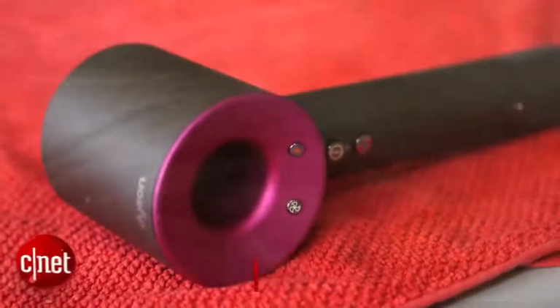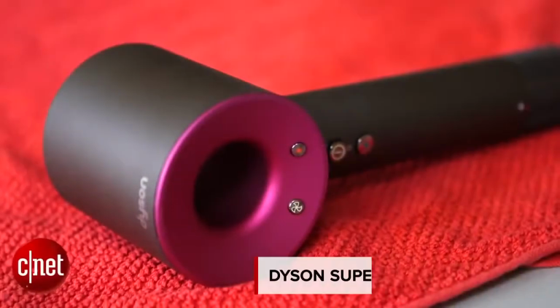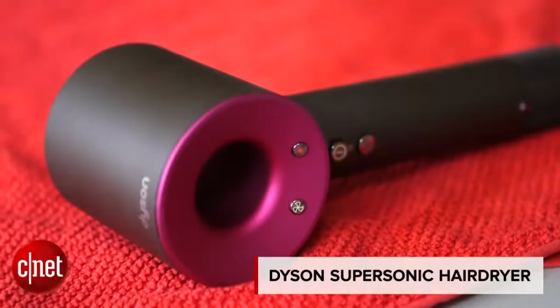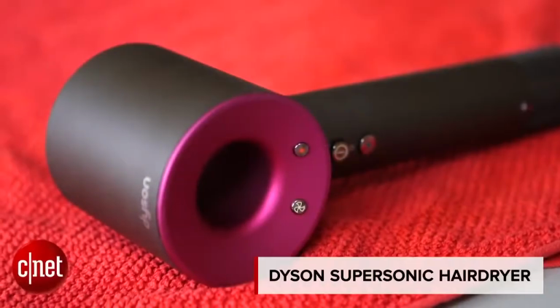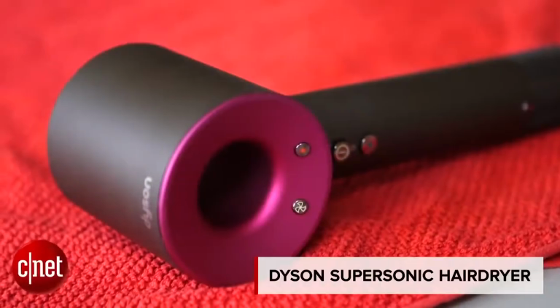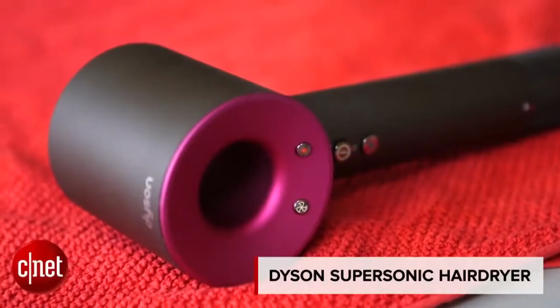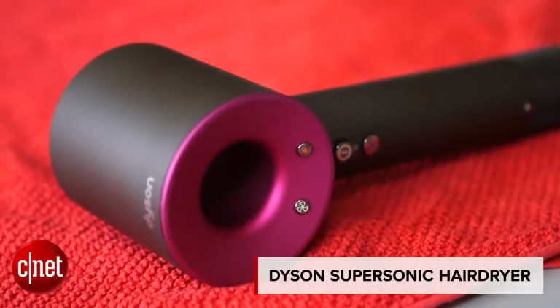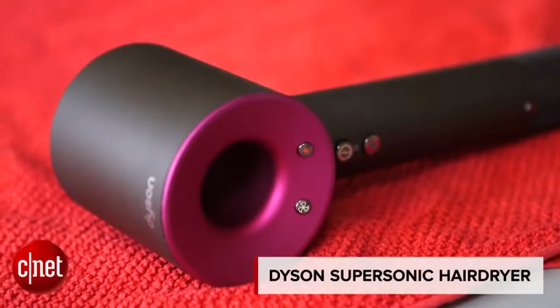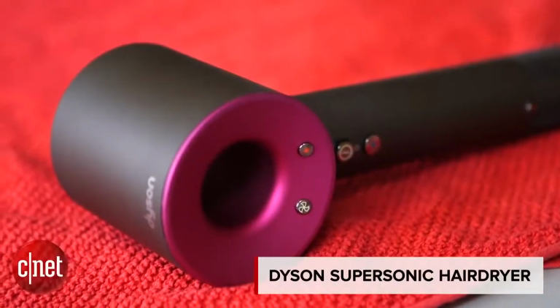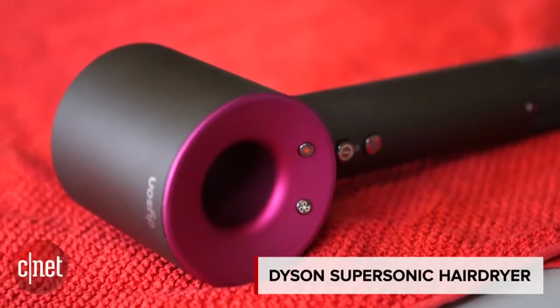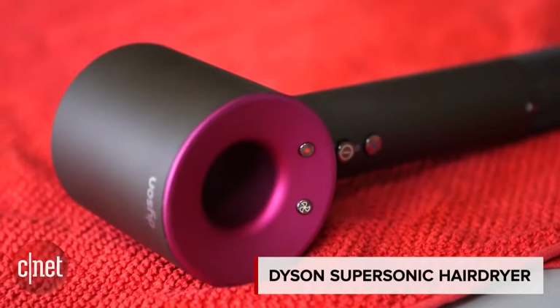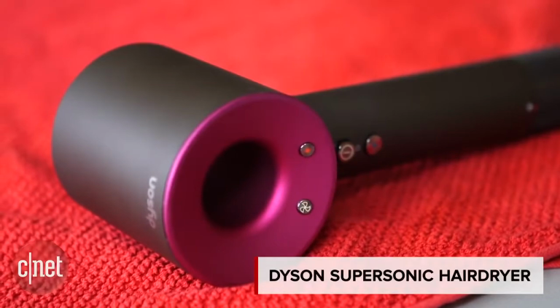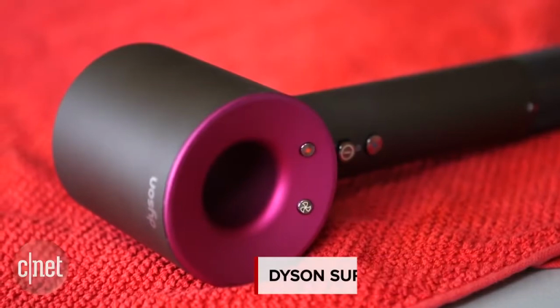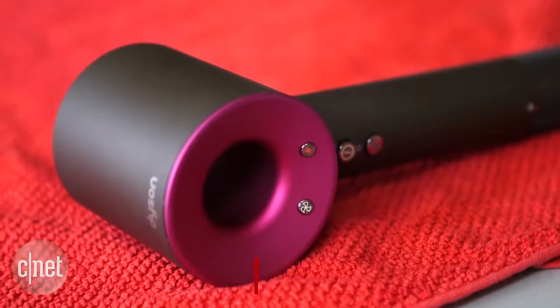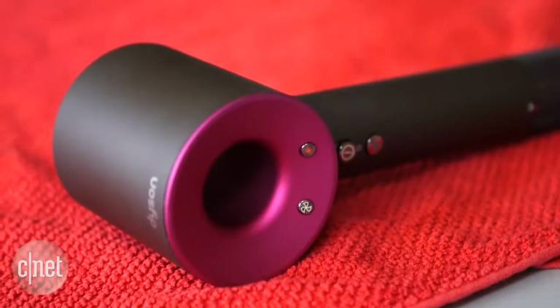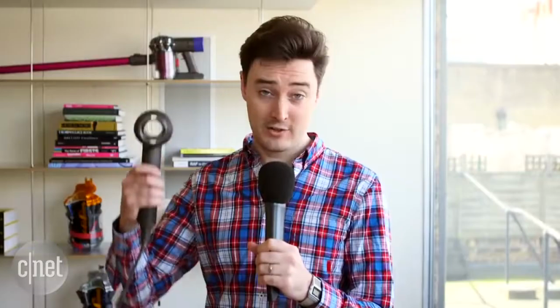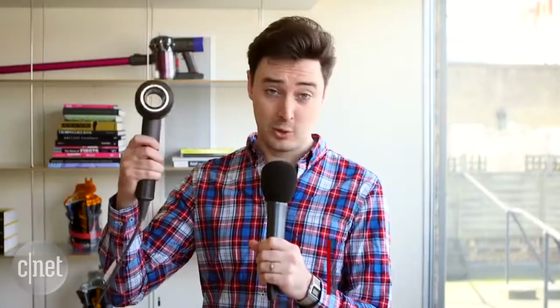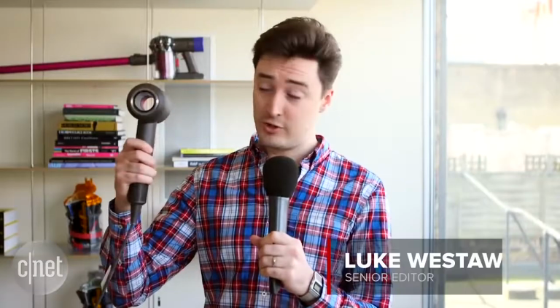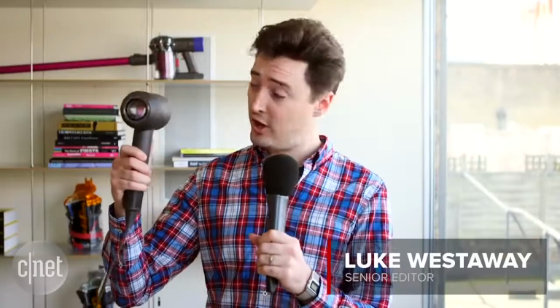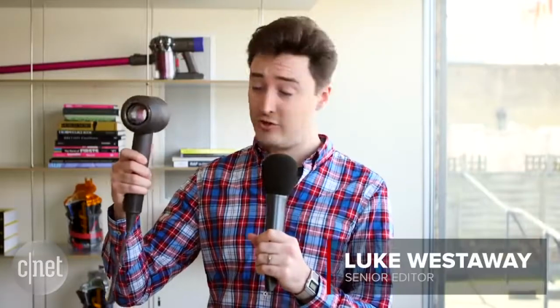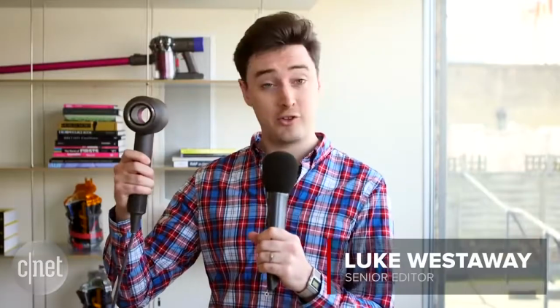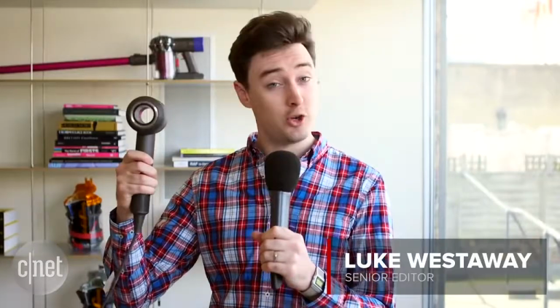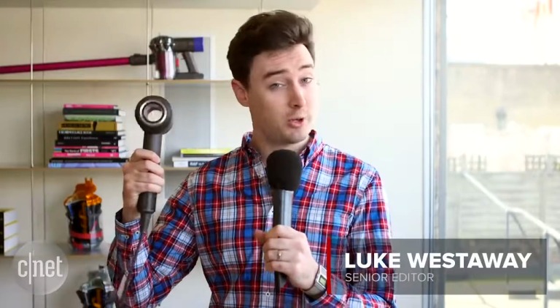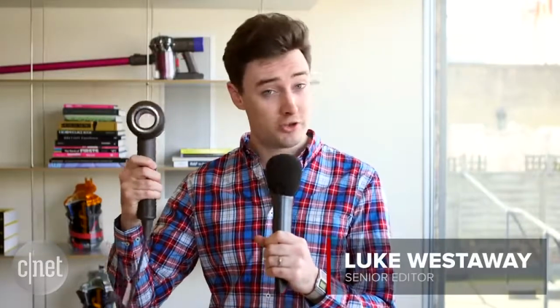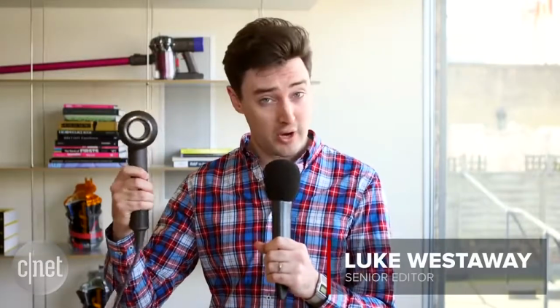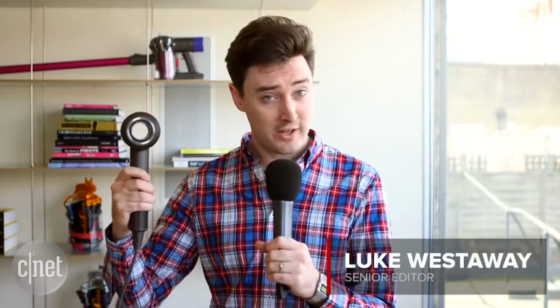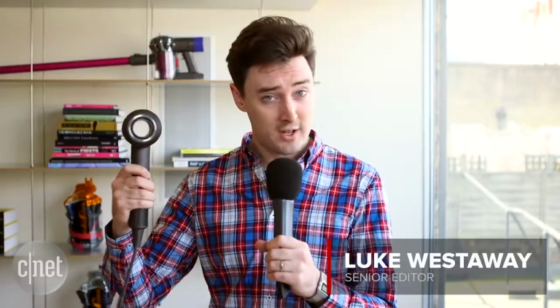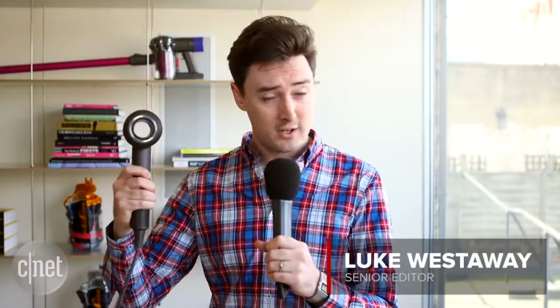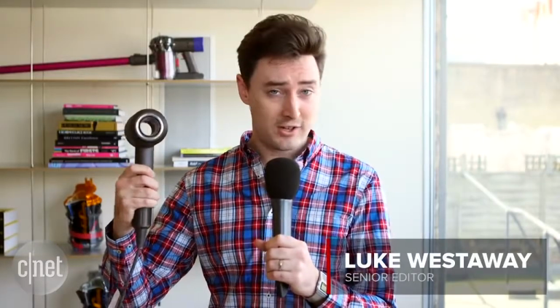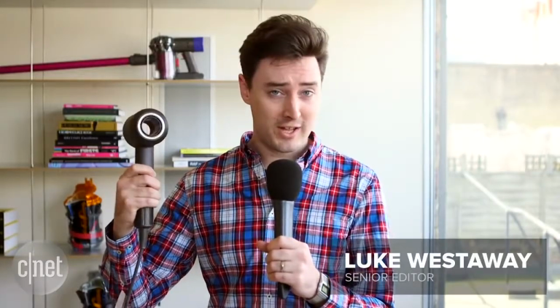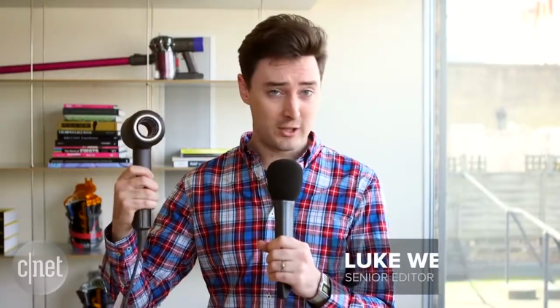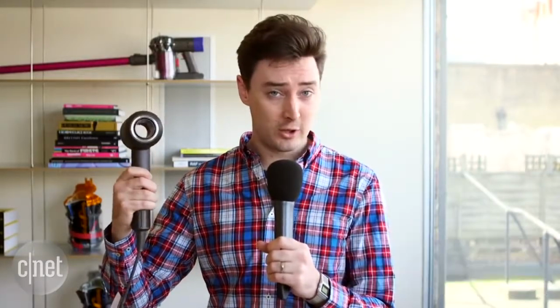Dyson has given the humble hairdryer a makeover. It's called the Dyson Supersonic. Let's take a look.